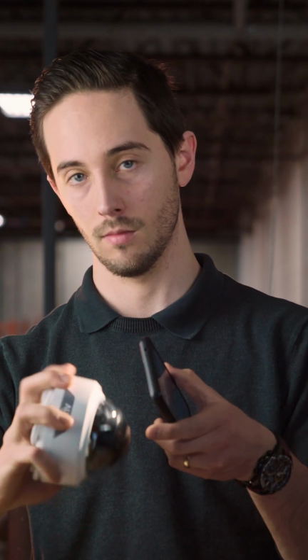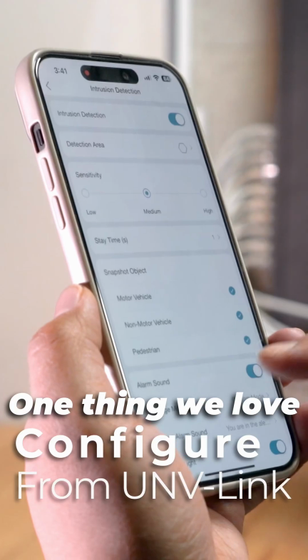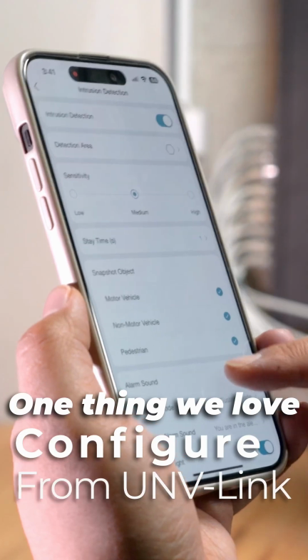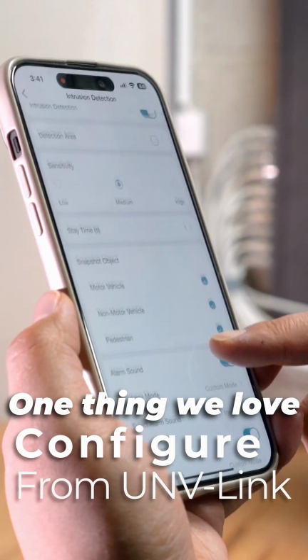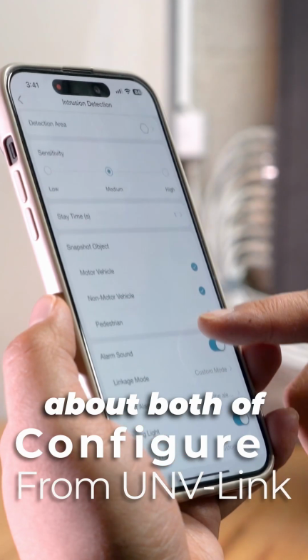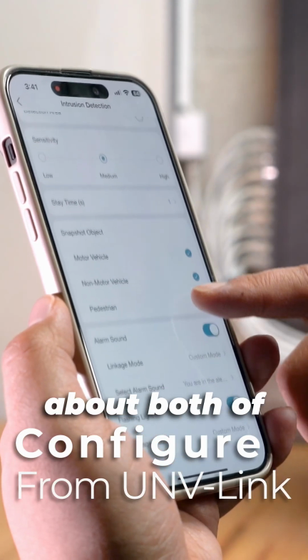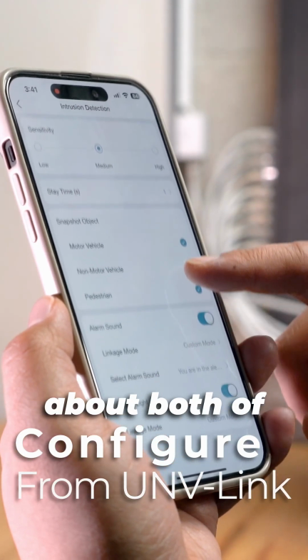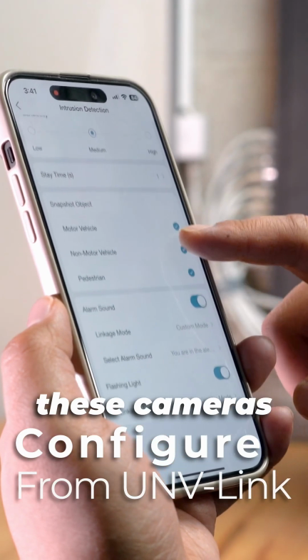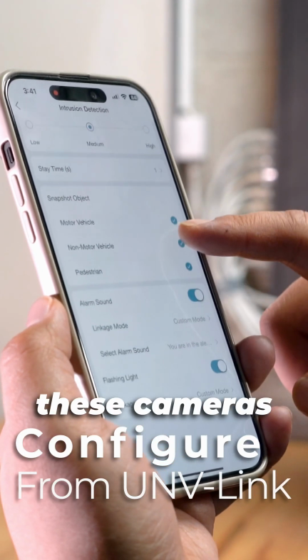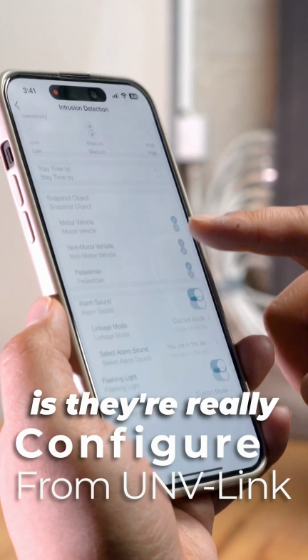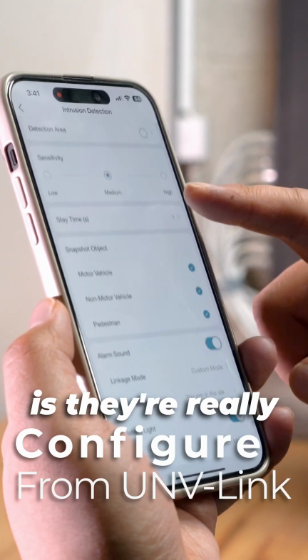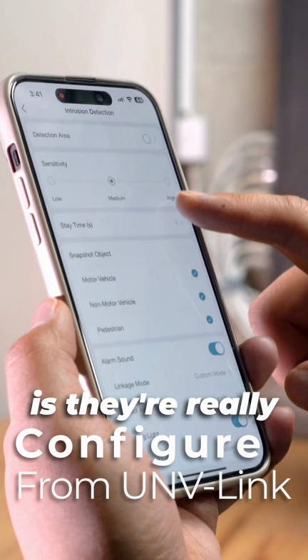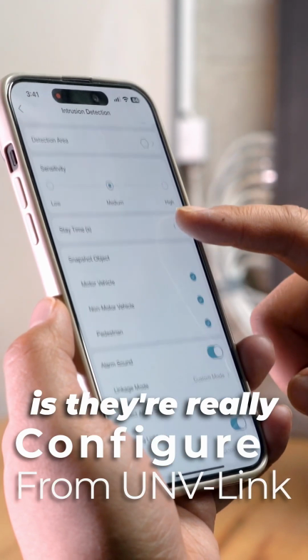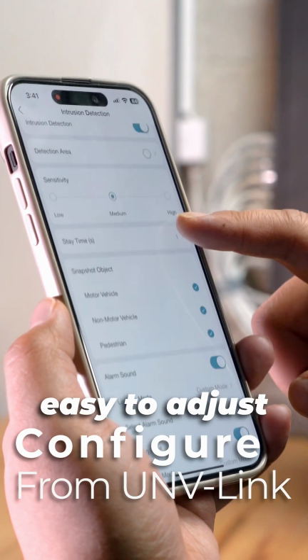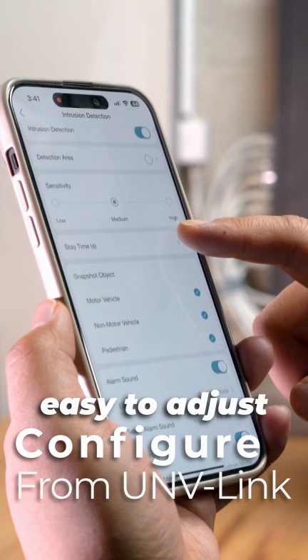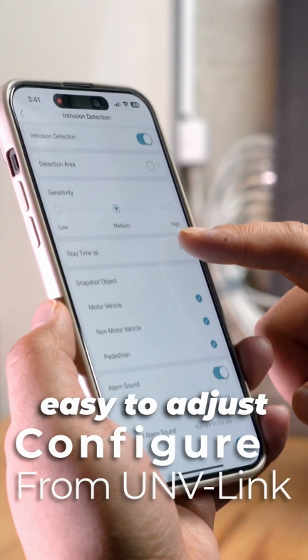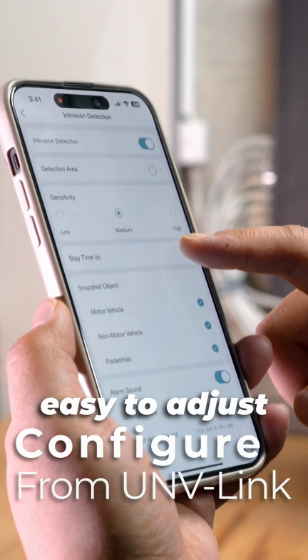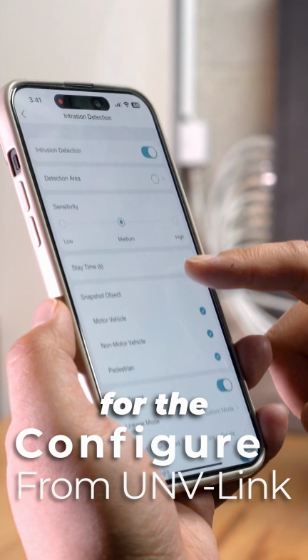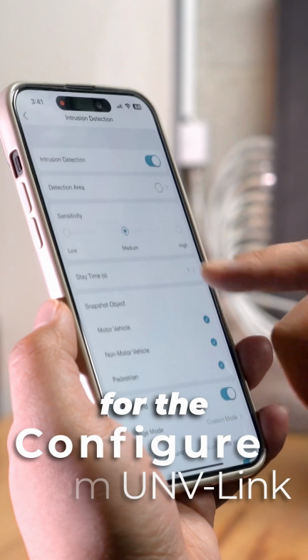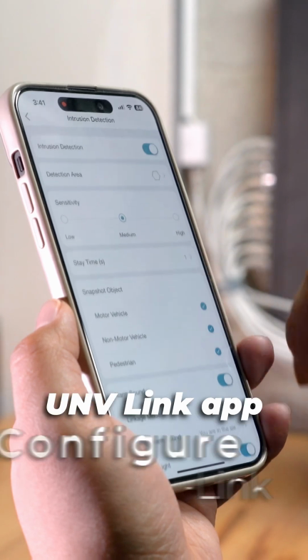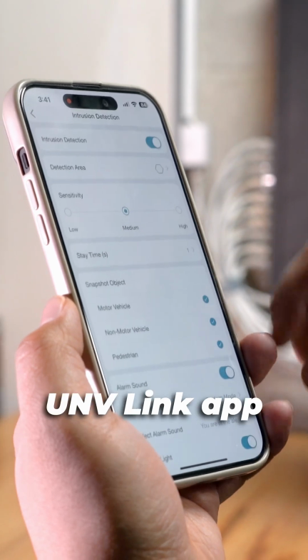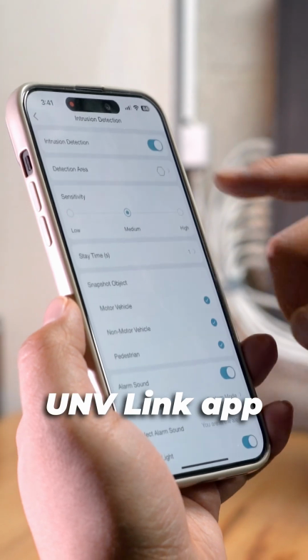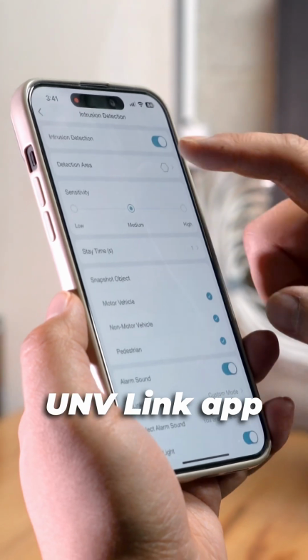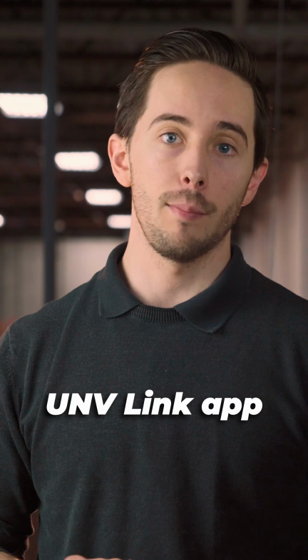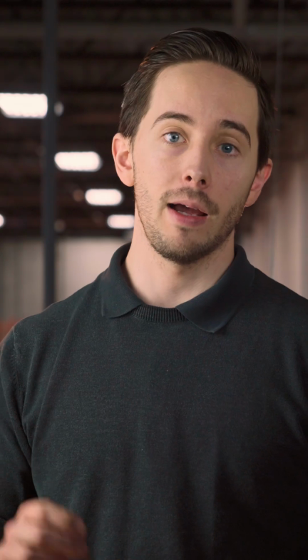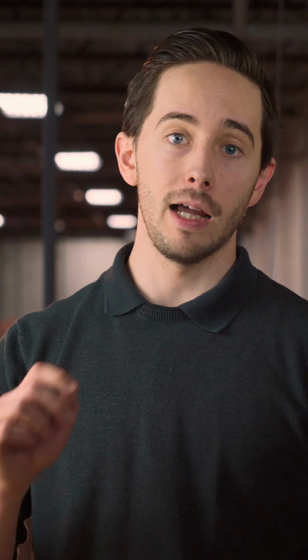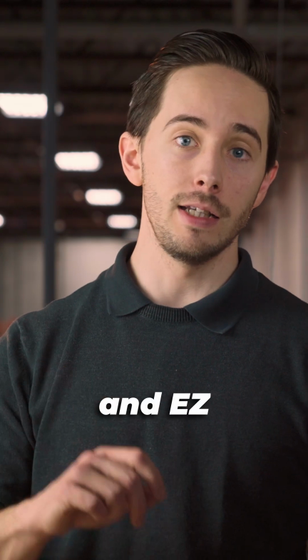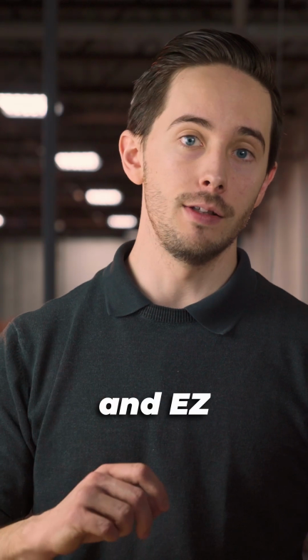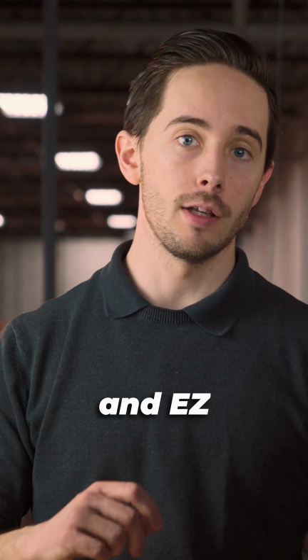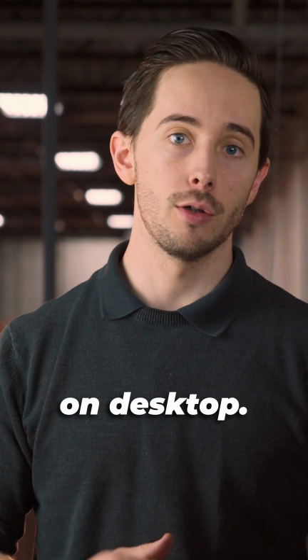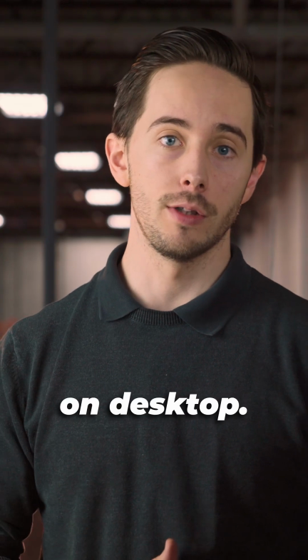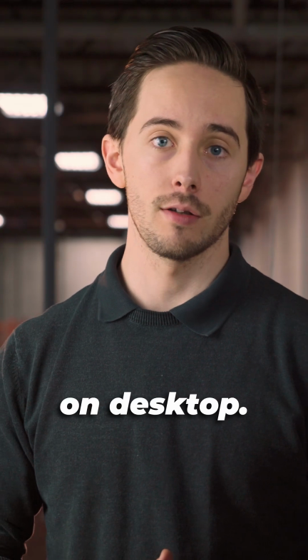One thing we love about both these cameras is they're really easy to adjust through the UMV Link app and Easy Station on desktop.